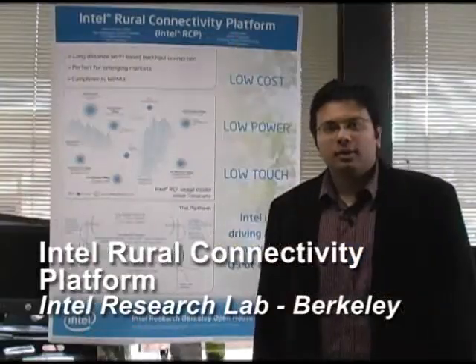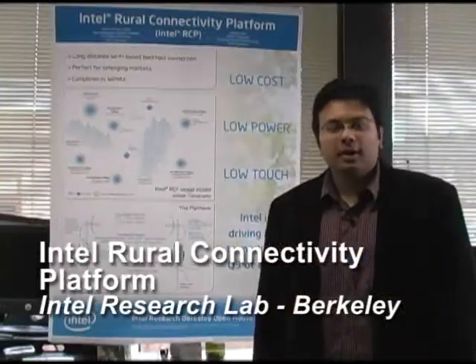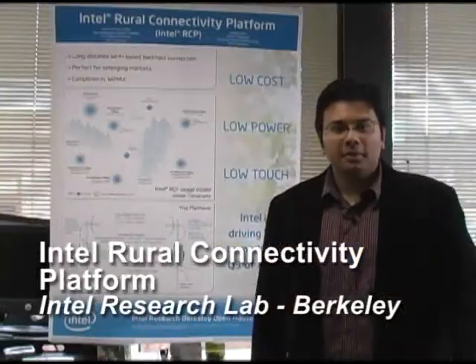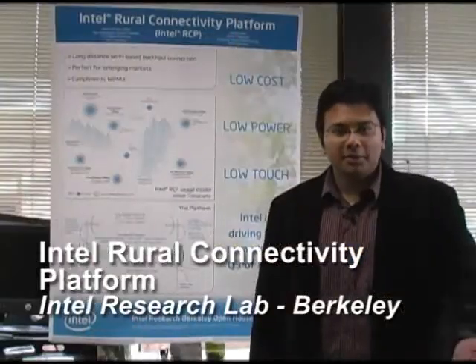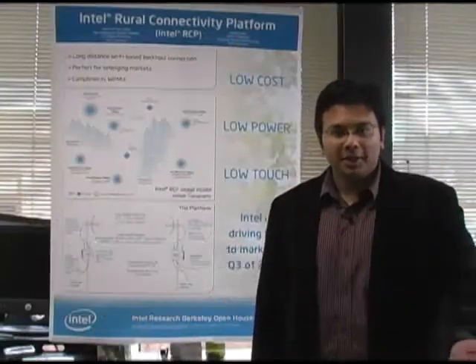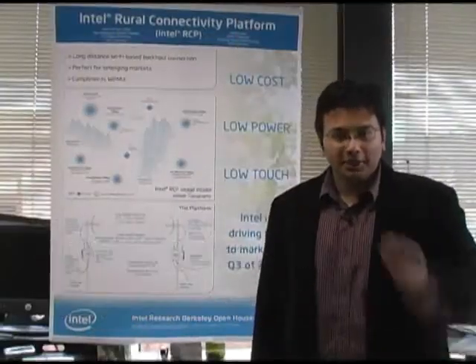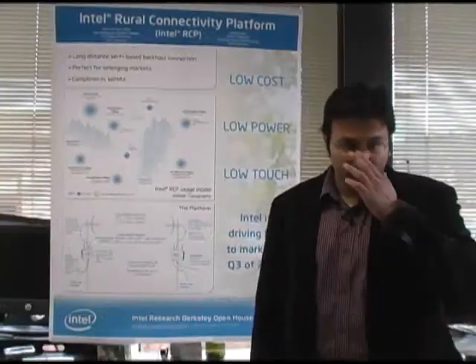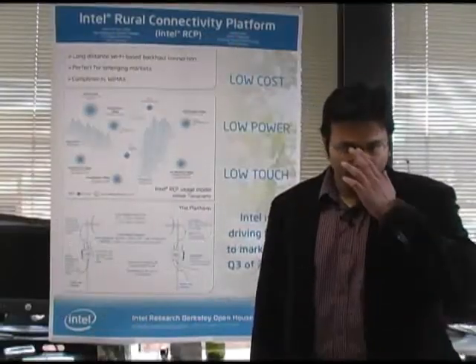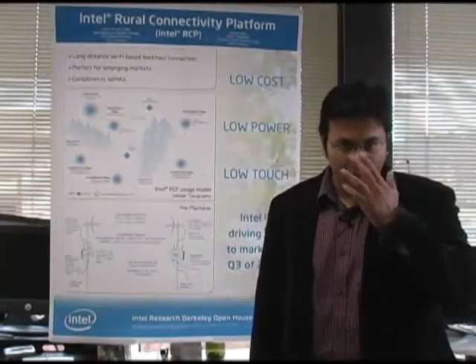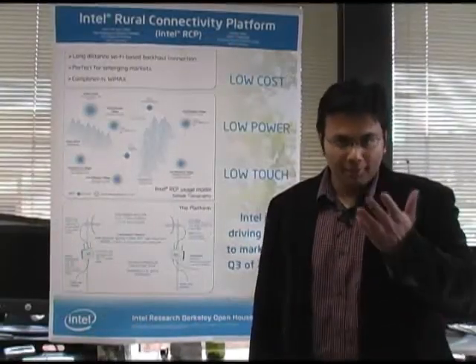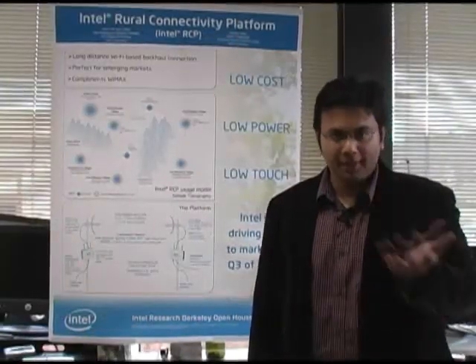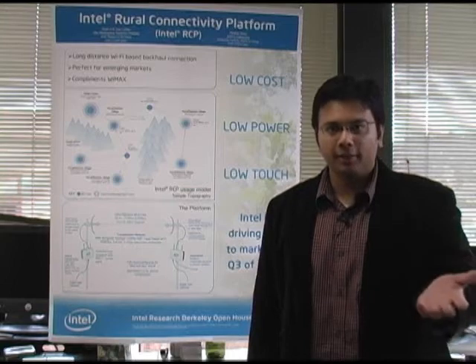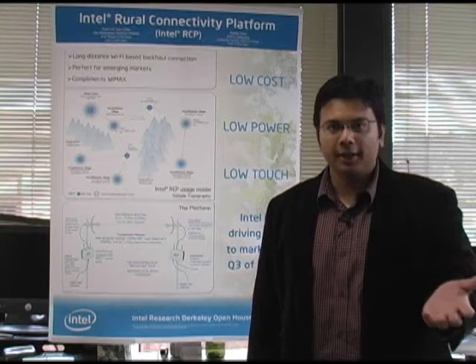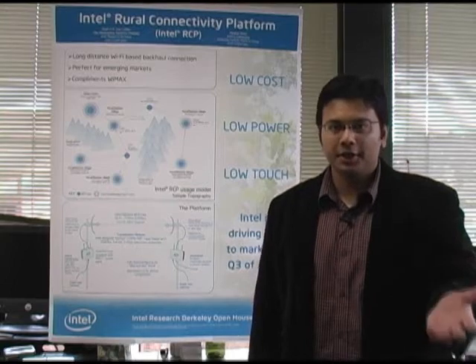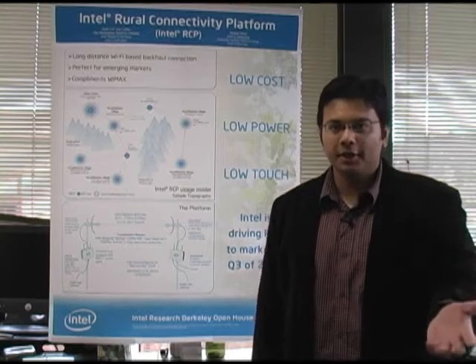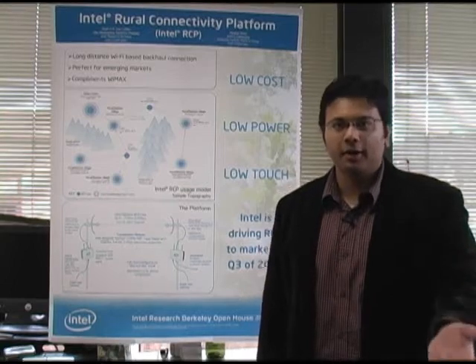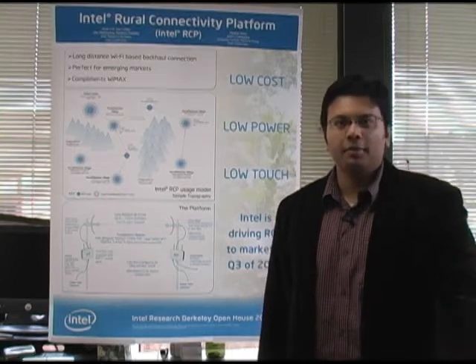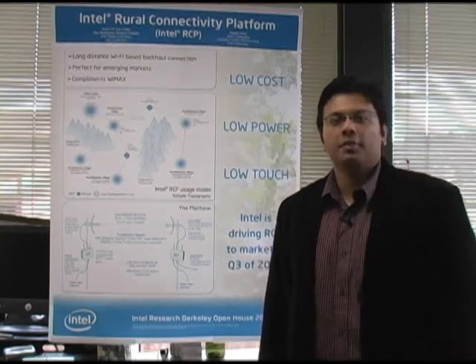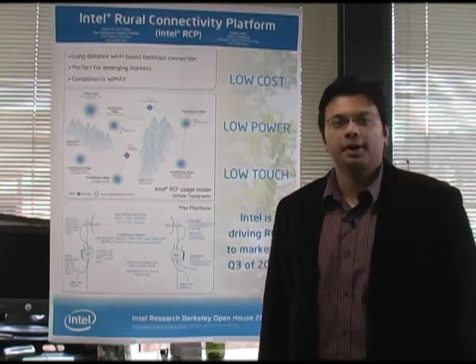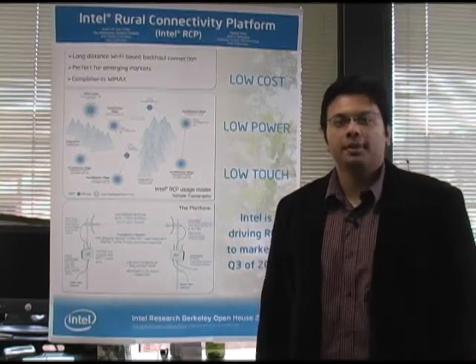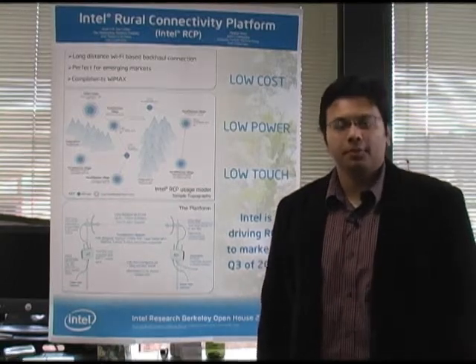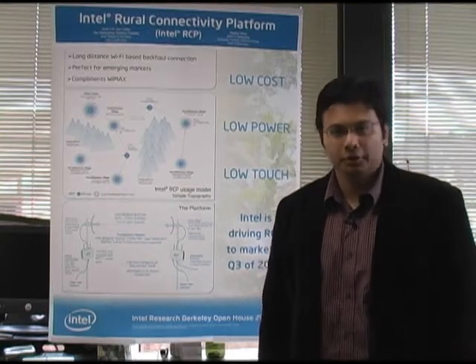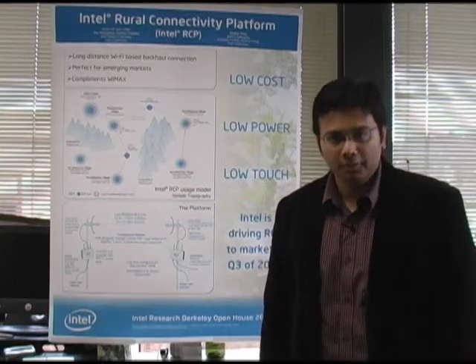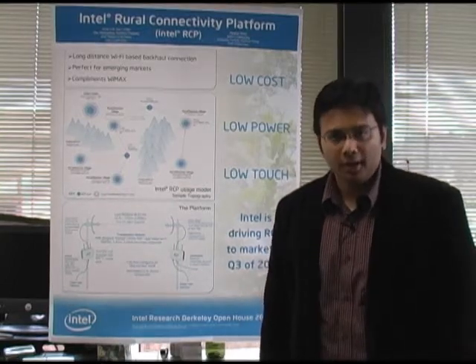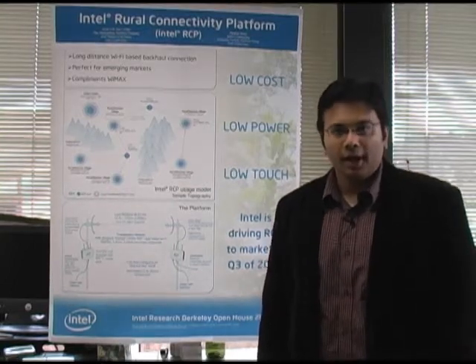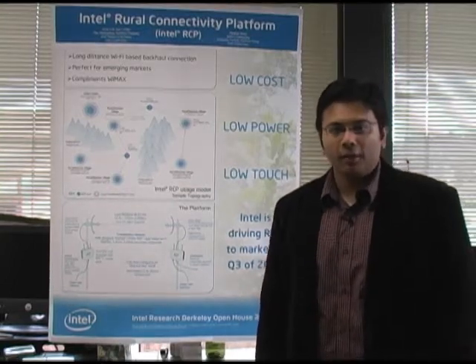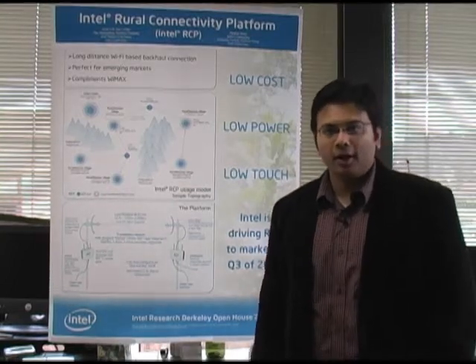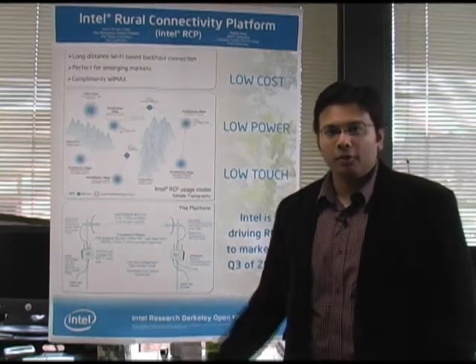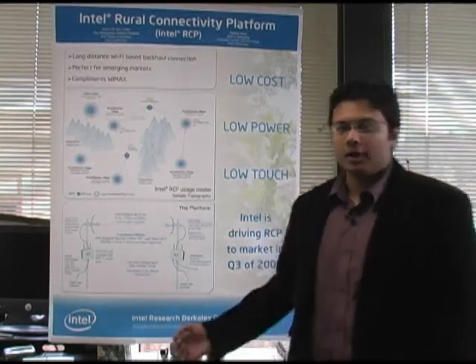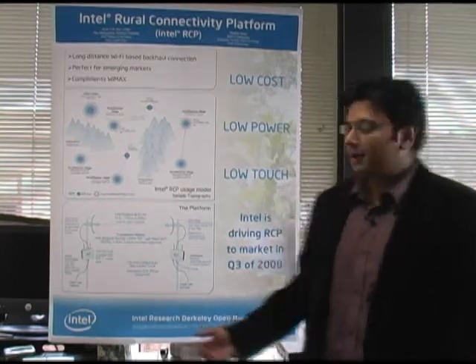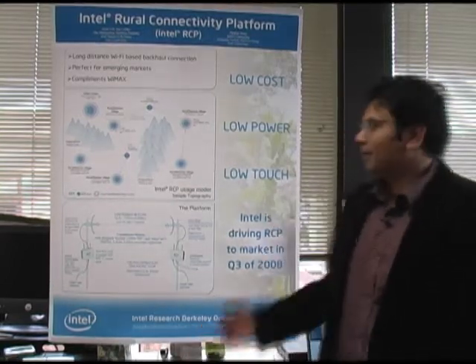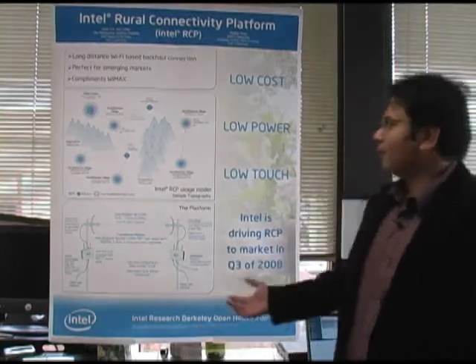Hi, my name is Meghan Desai and I'm a technical marketing engineer in our emerging markets platforms group and I'm working on a rural connectivity platform.